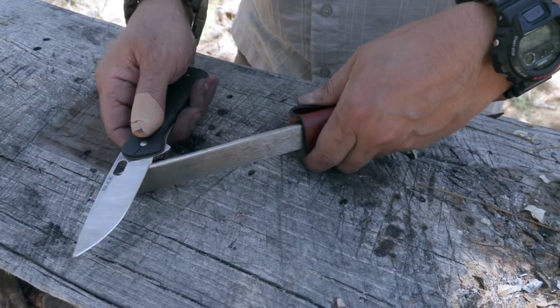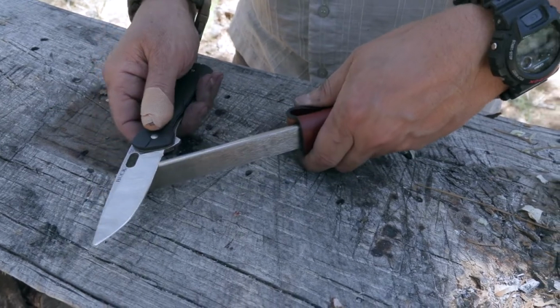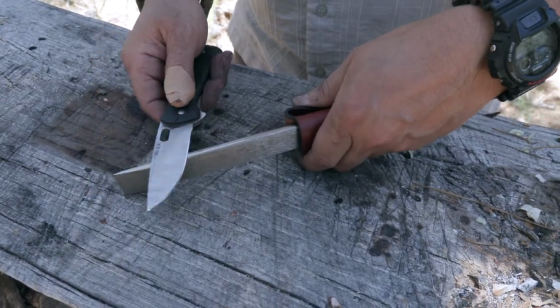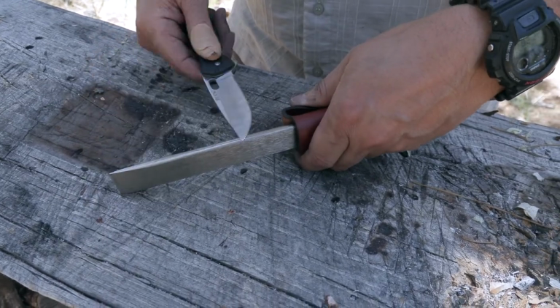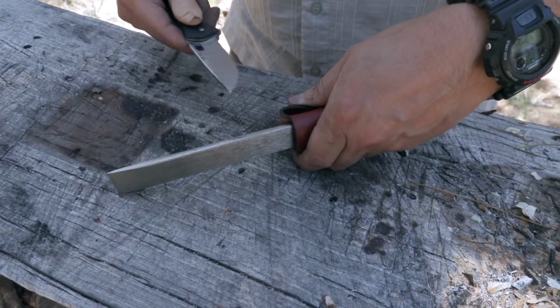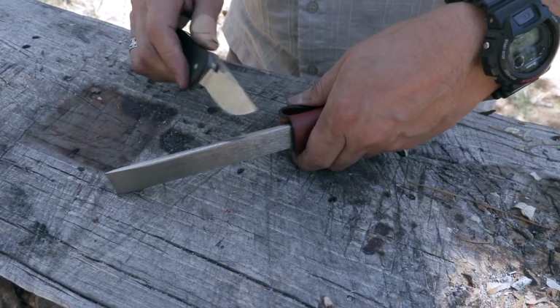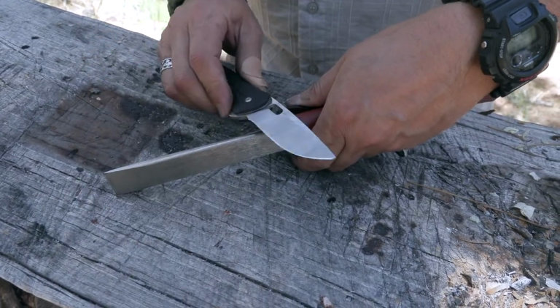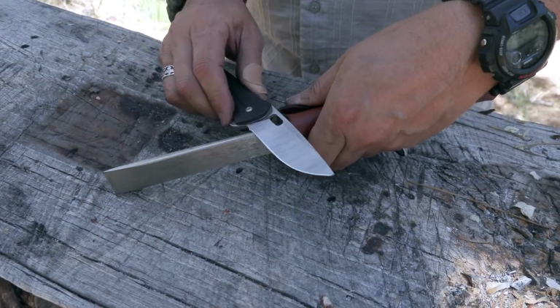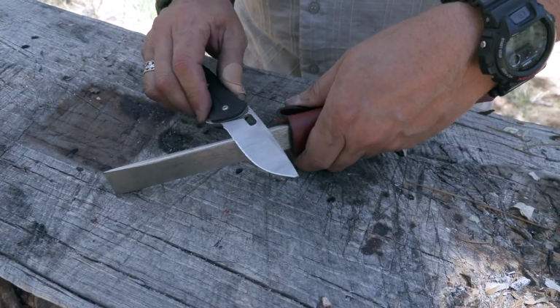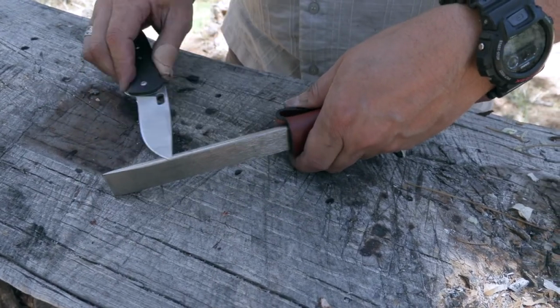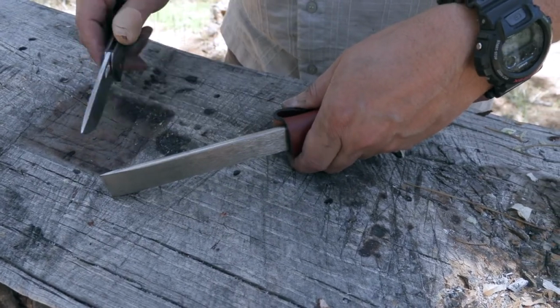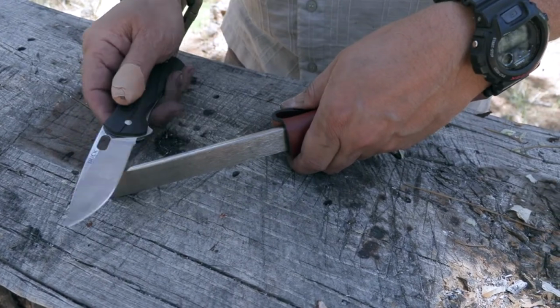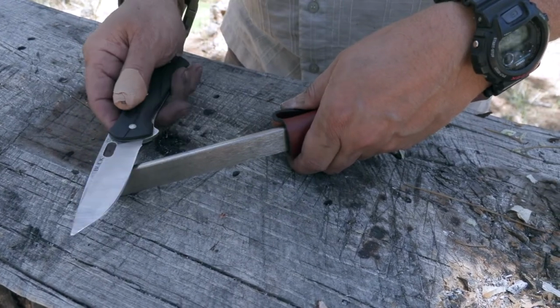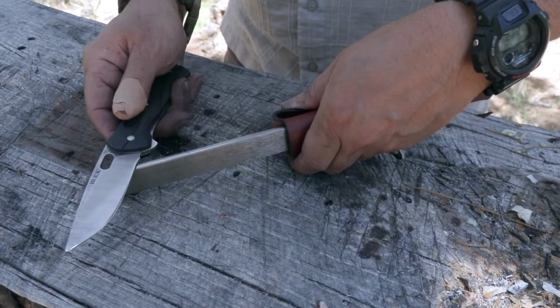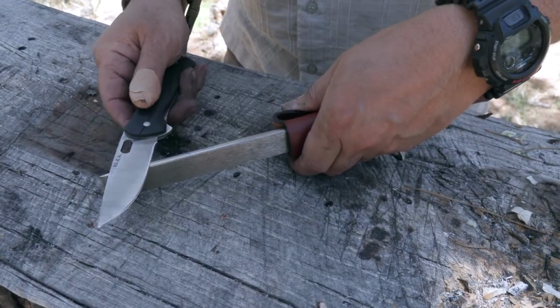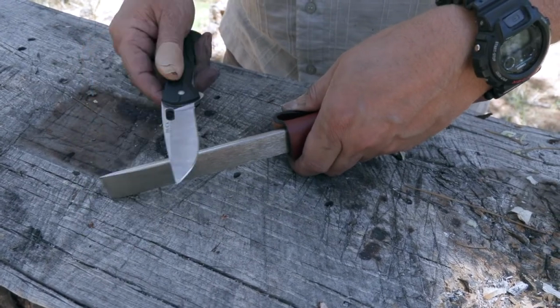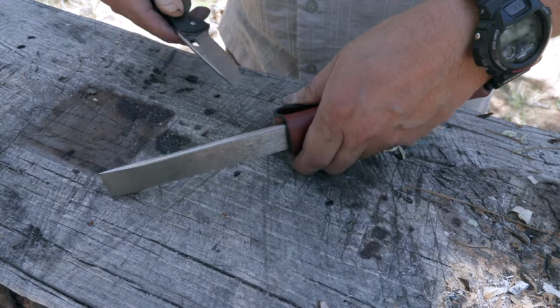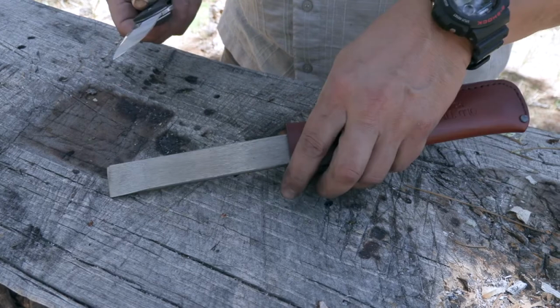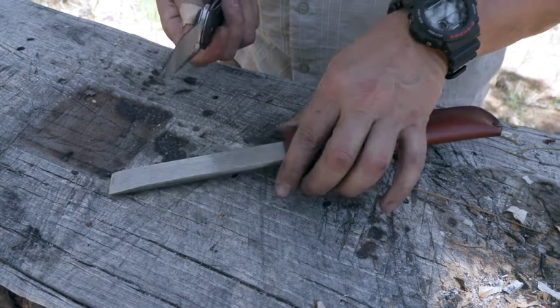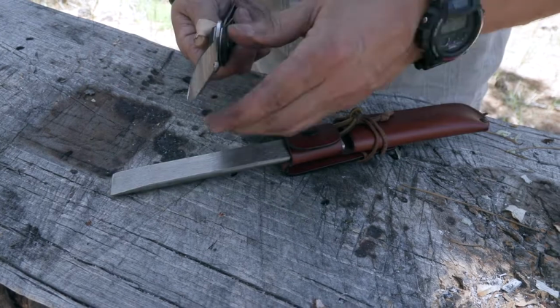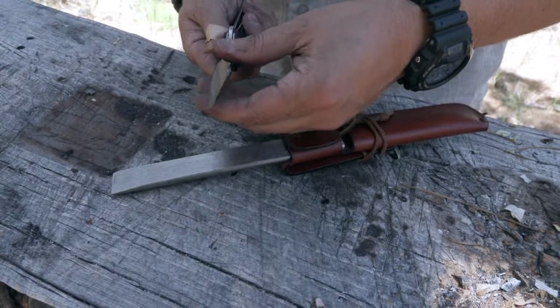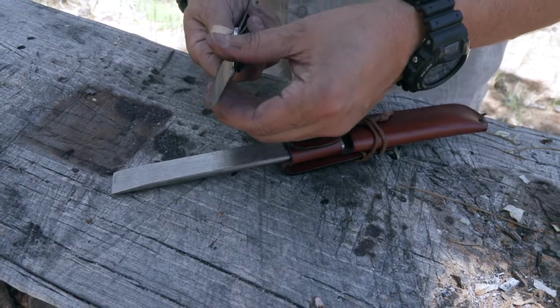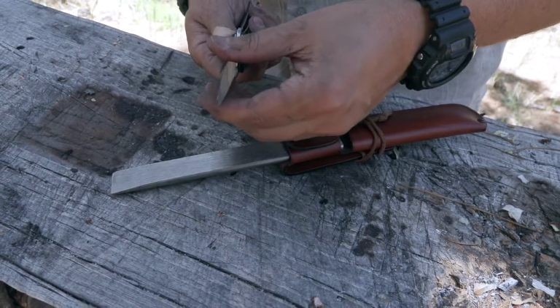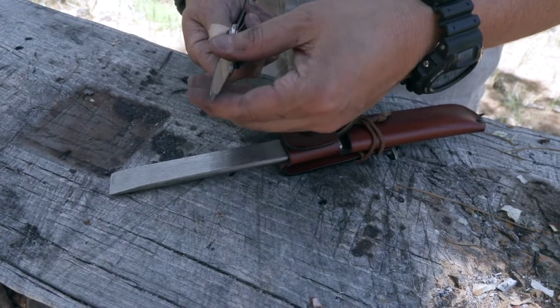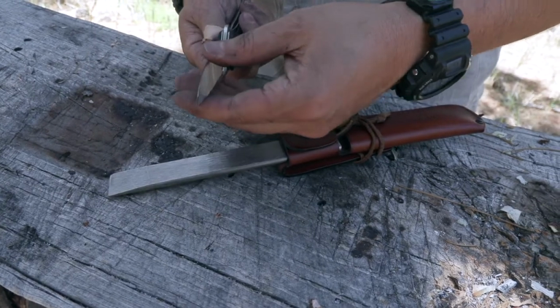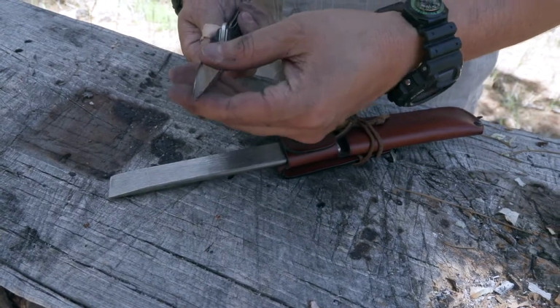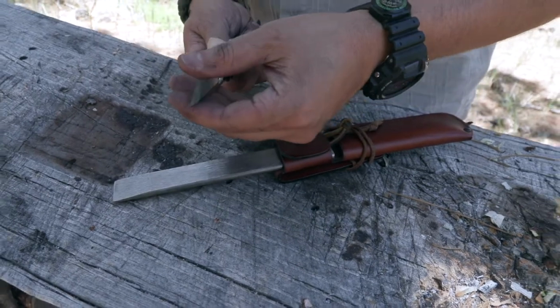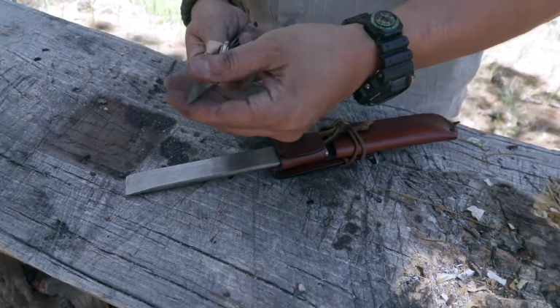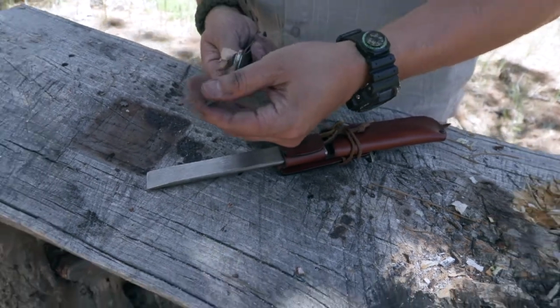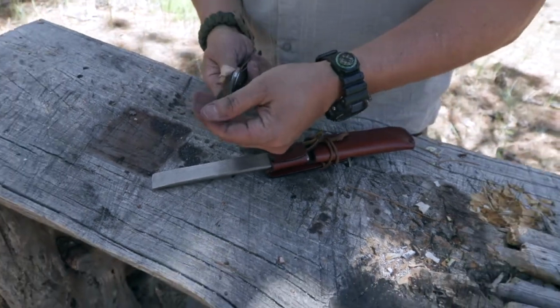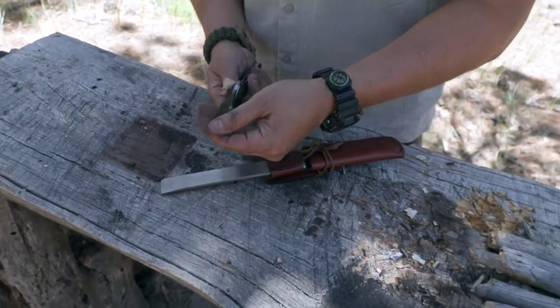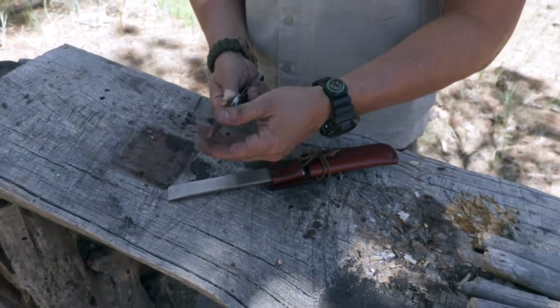Either side will work great. I was just using this knife and it was already sharp to begin with.